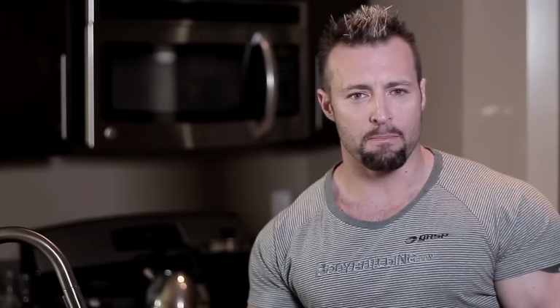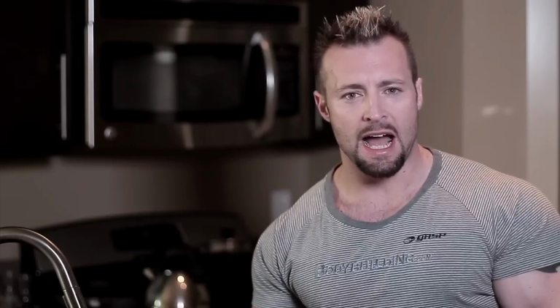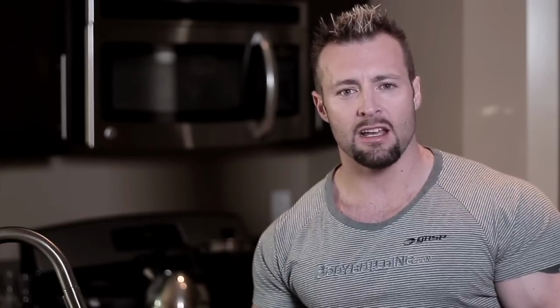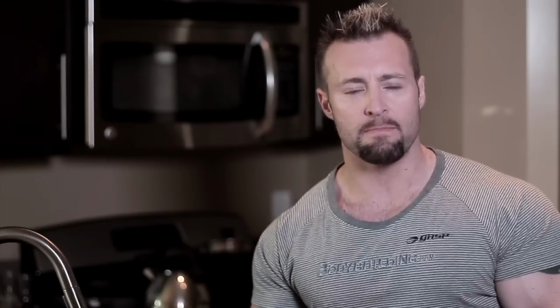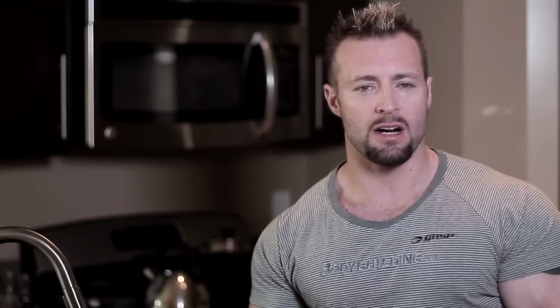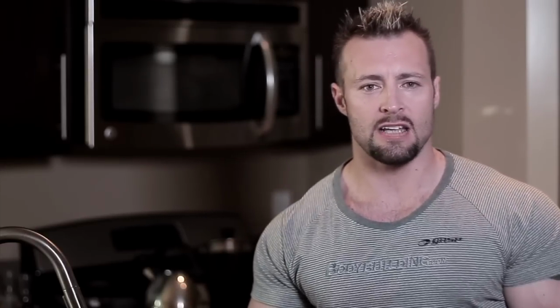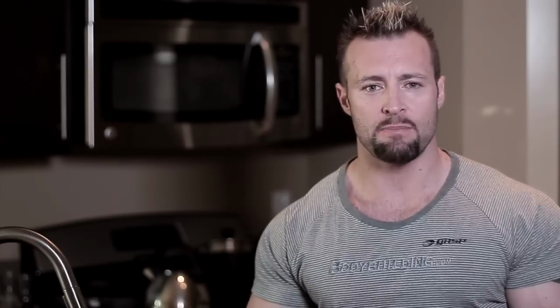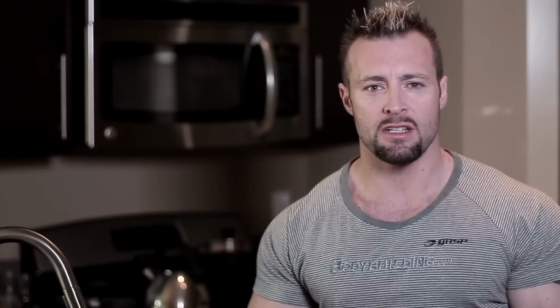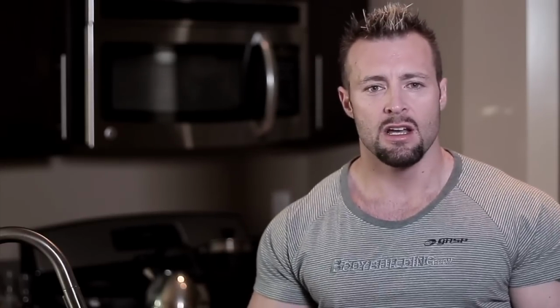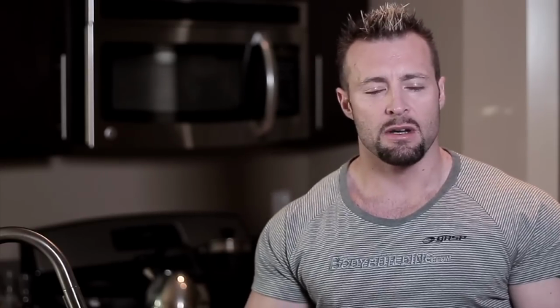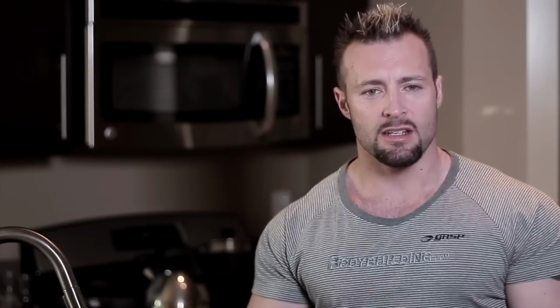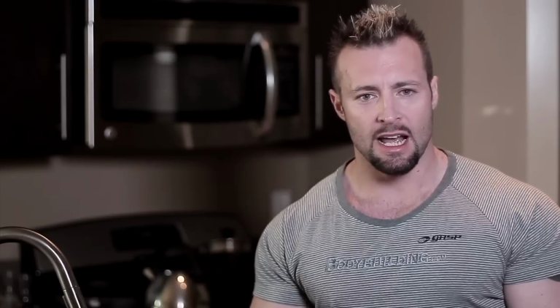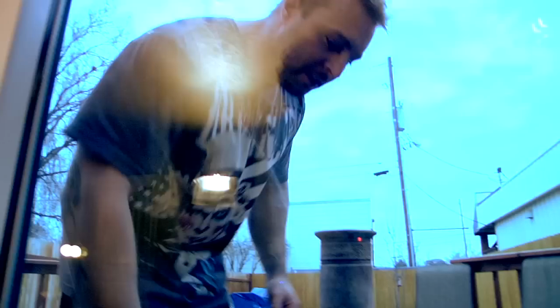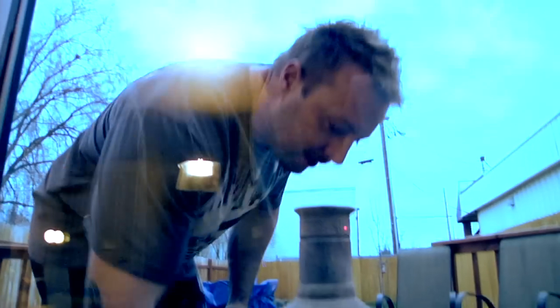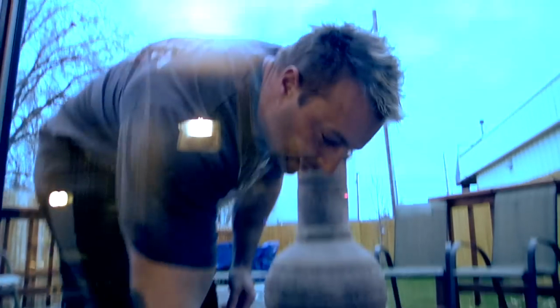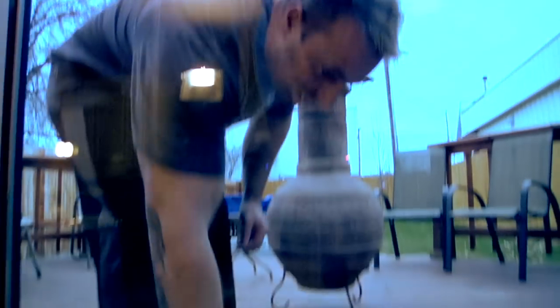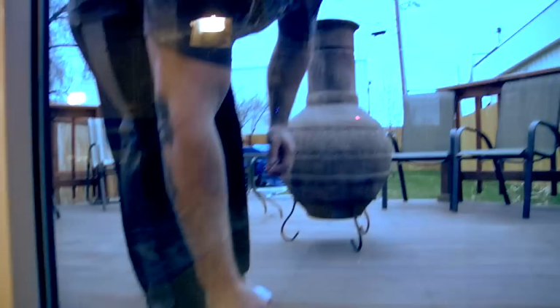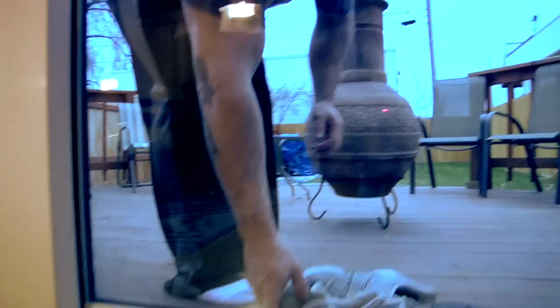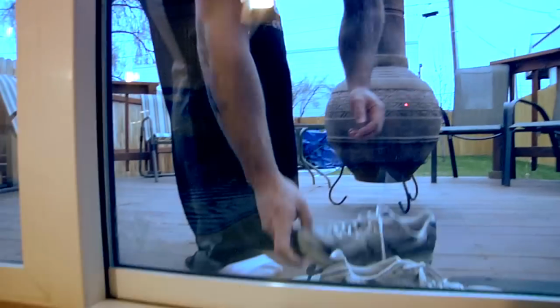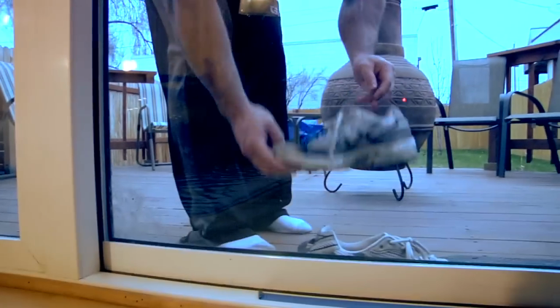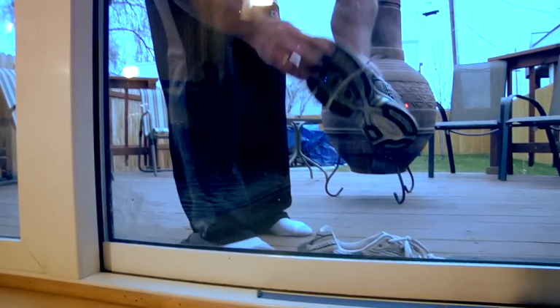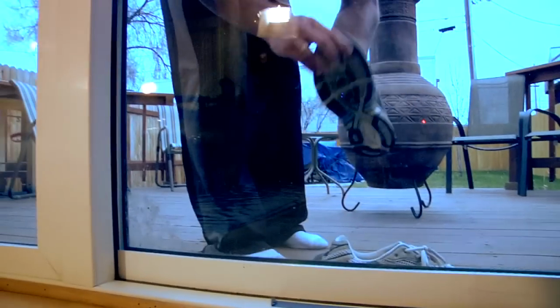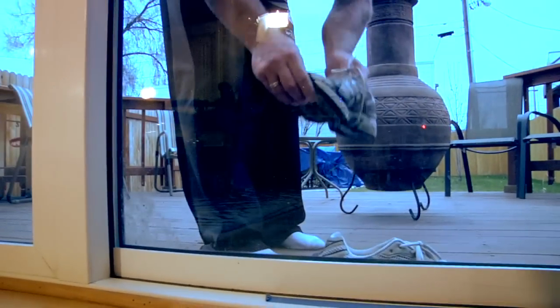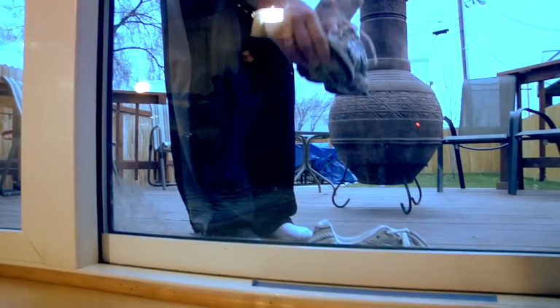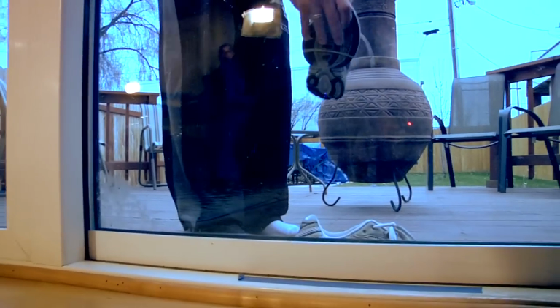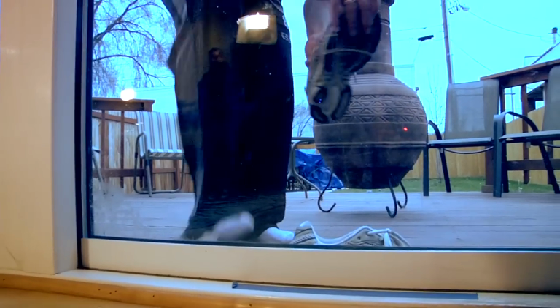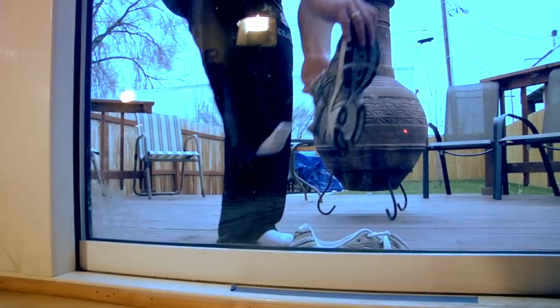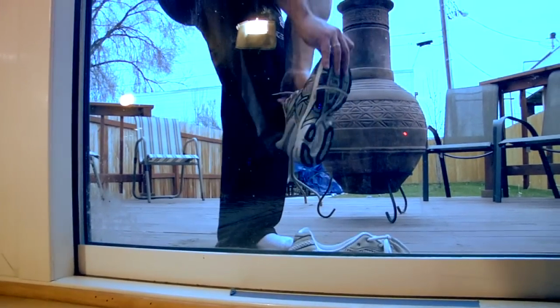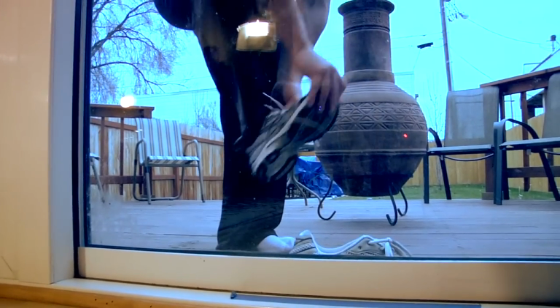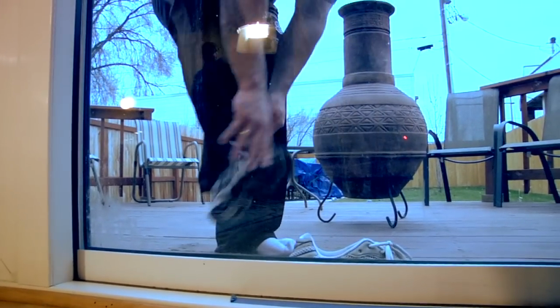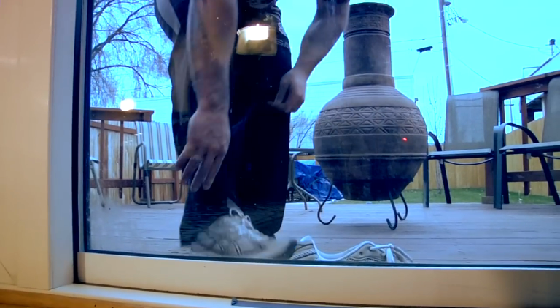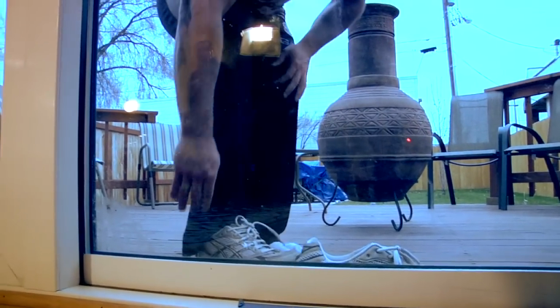Tomorrow is going to be a training day — we've got back and biceps. But today I'm doing cardio; I've done it this morning and I'm doing it again this evening.